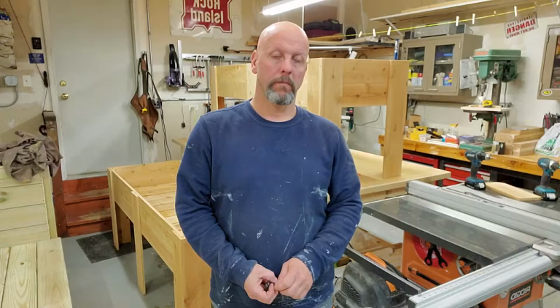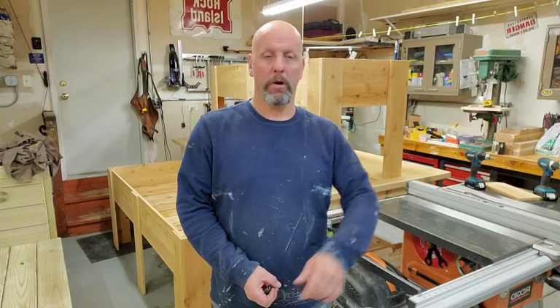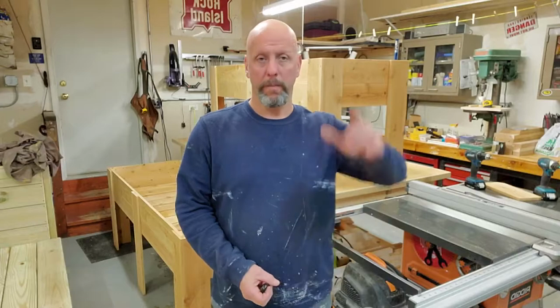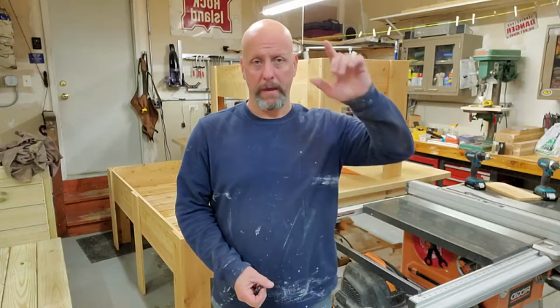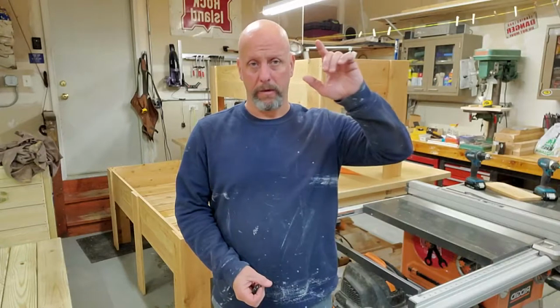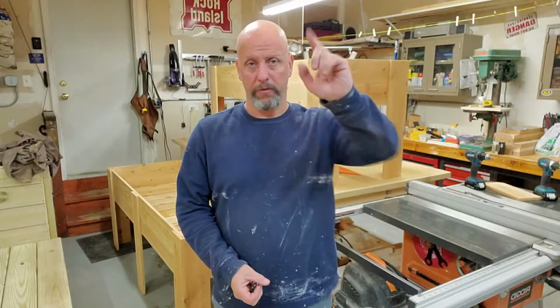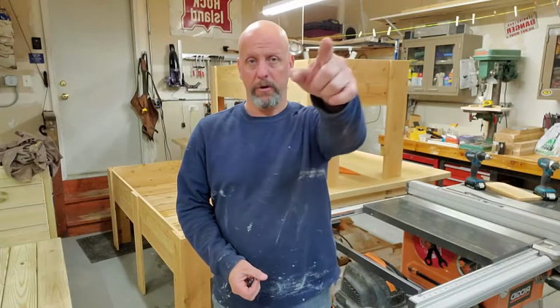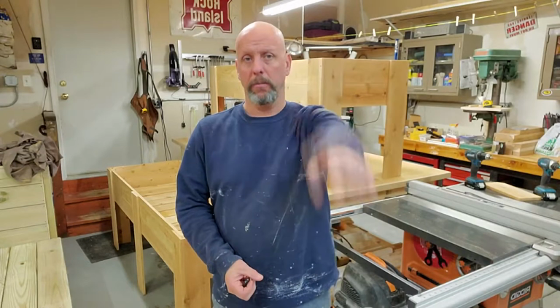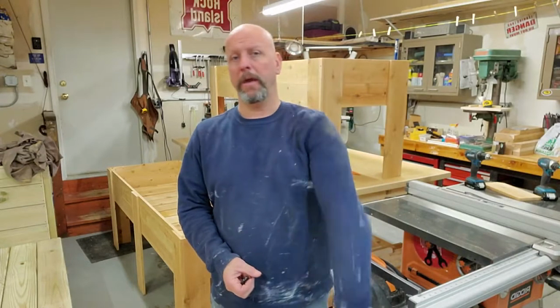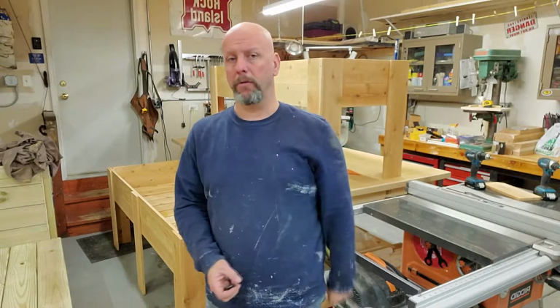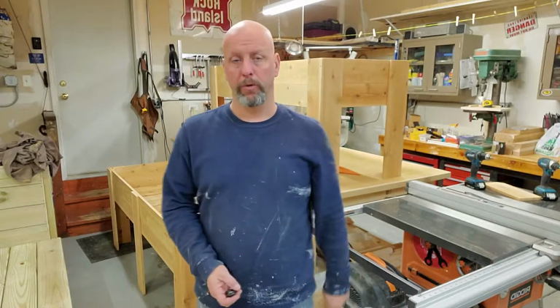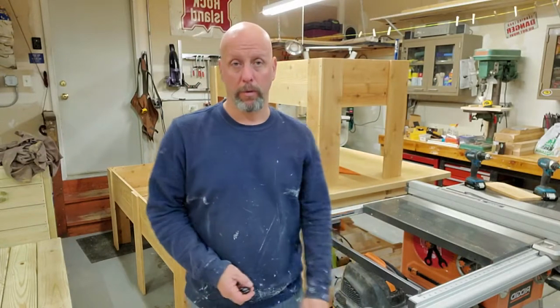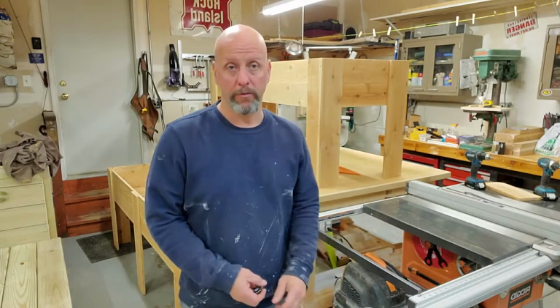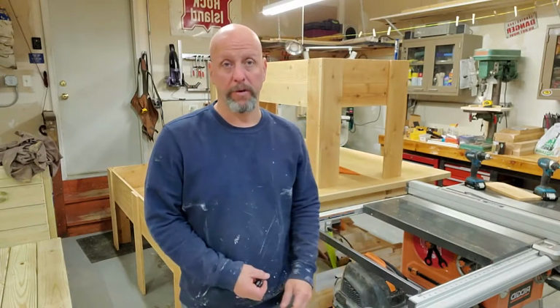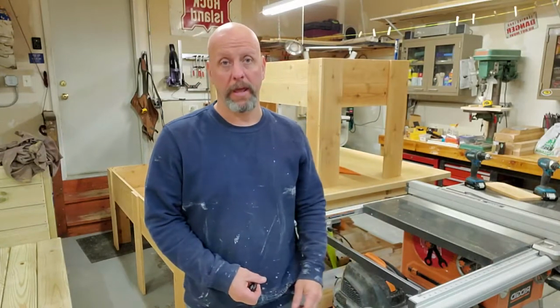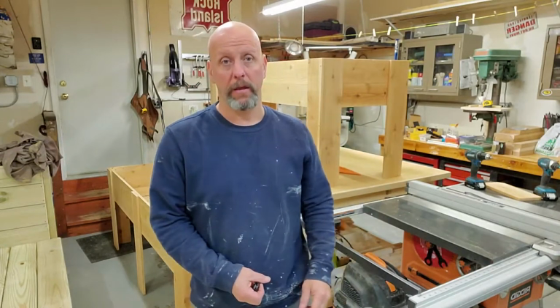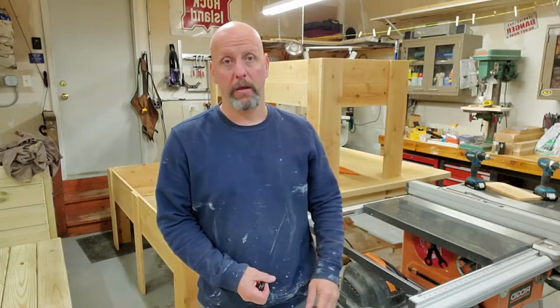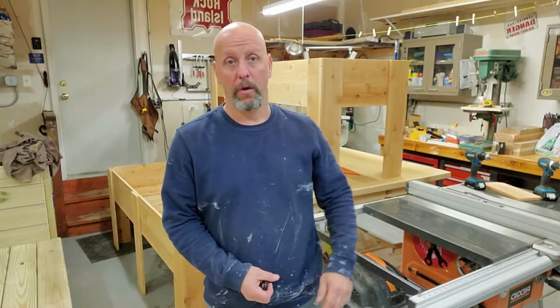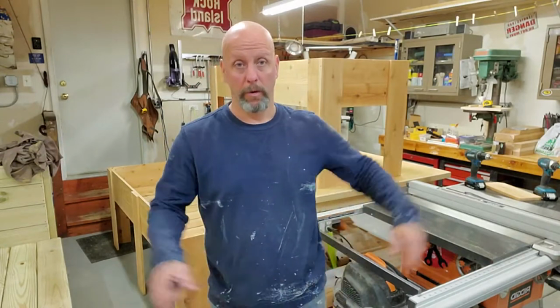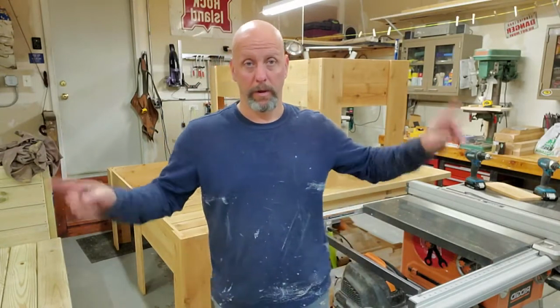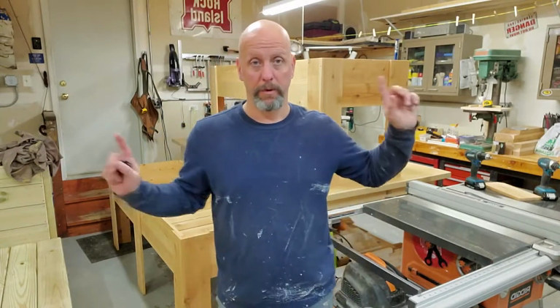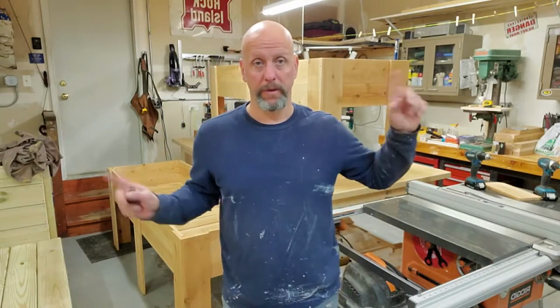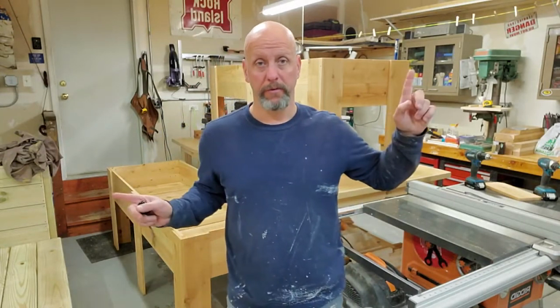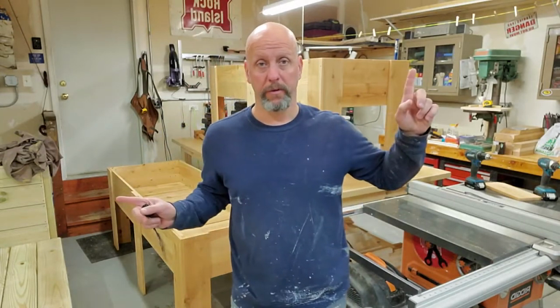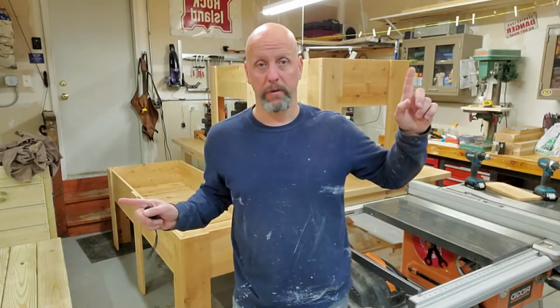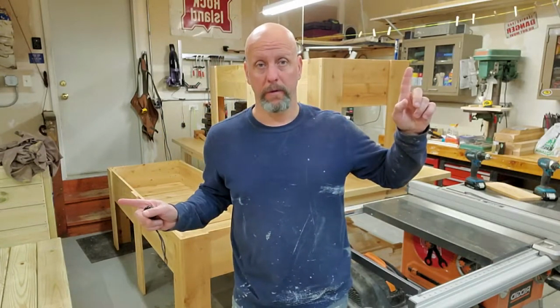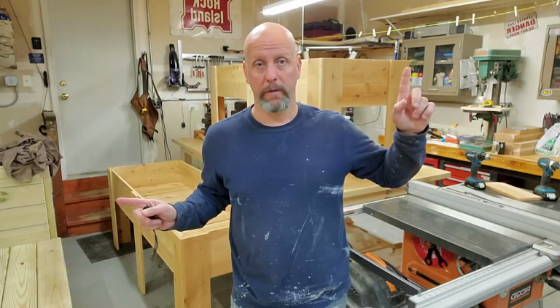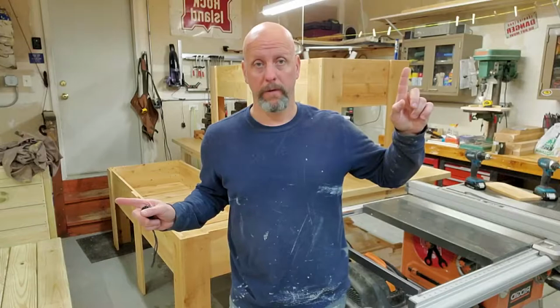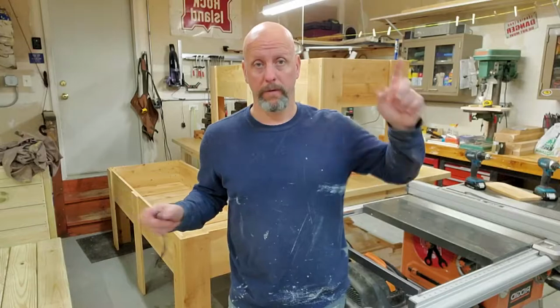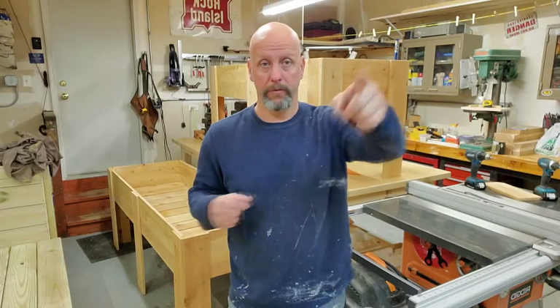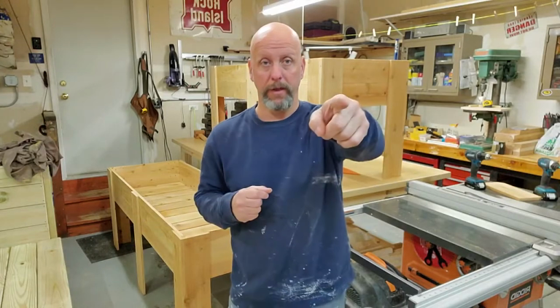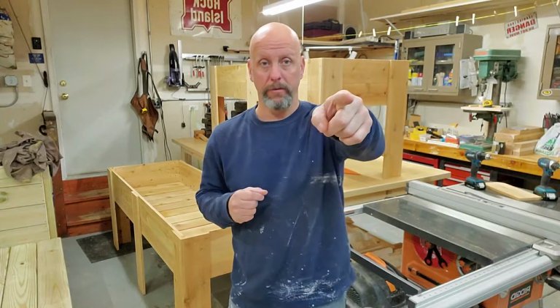Welcome back. Chris here, Madrose Woodworks. Today we're going to build these. Stay tuned.